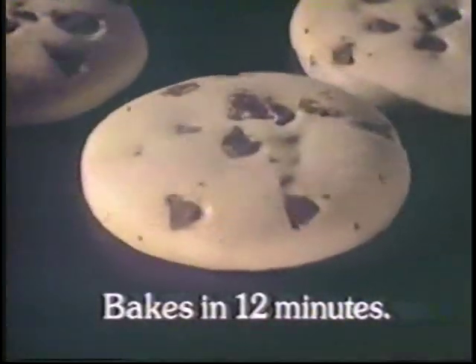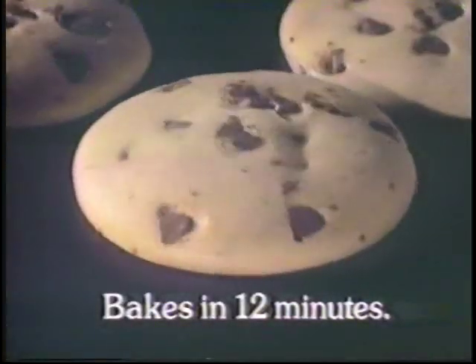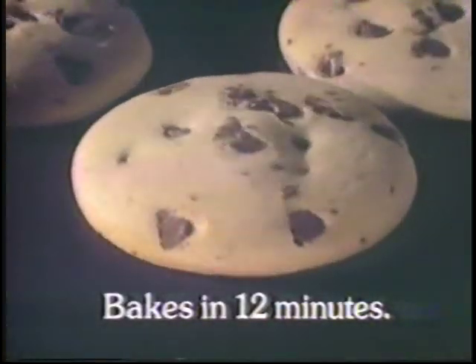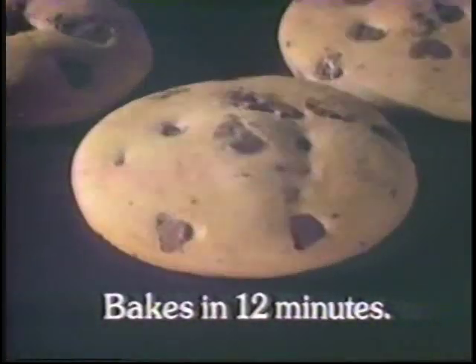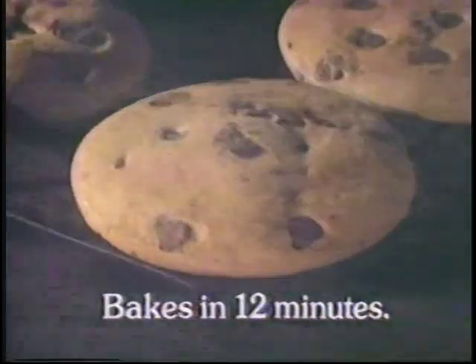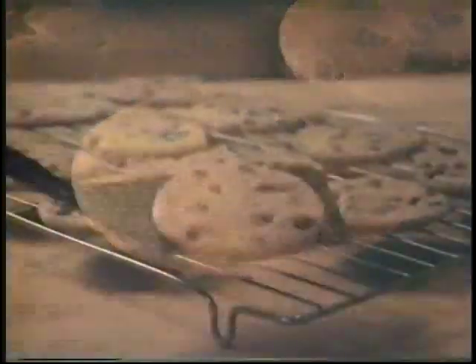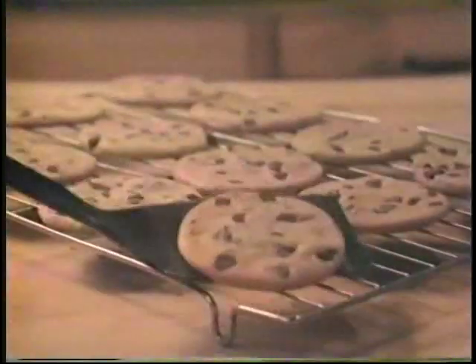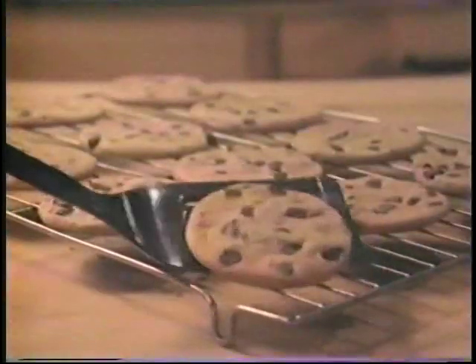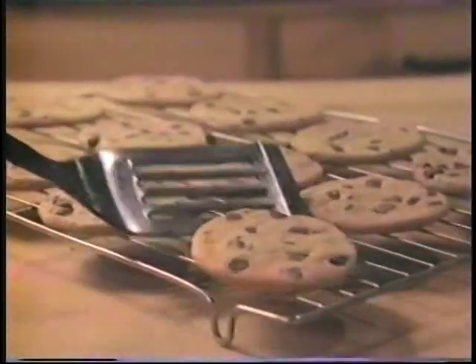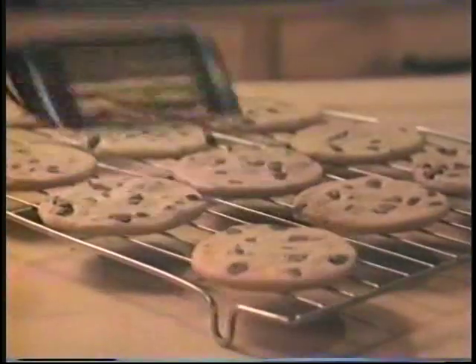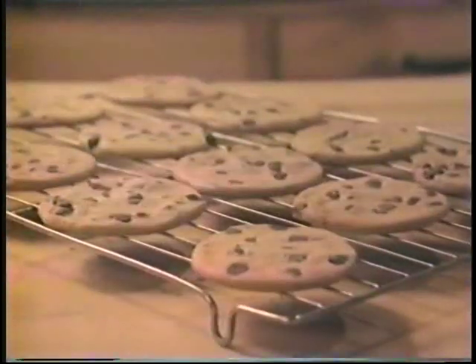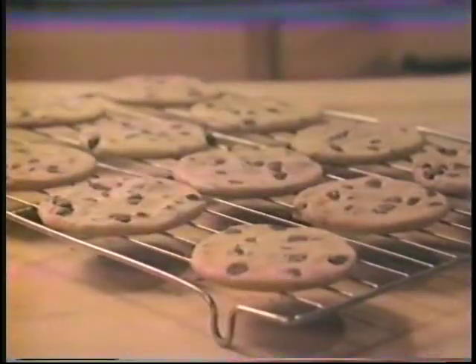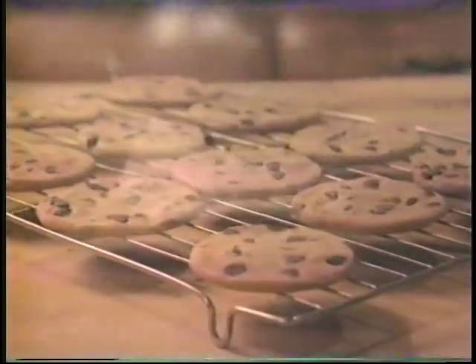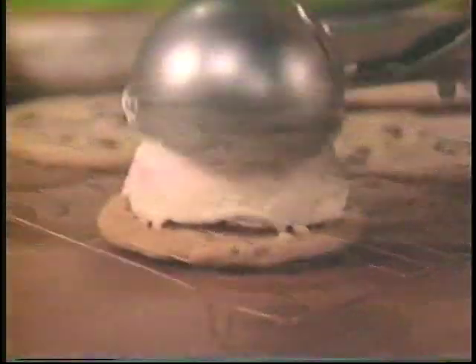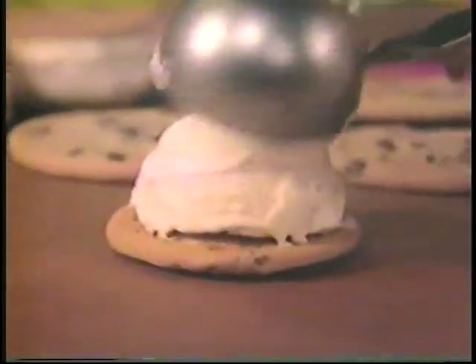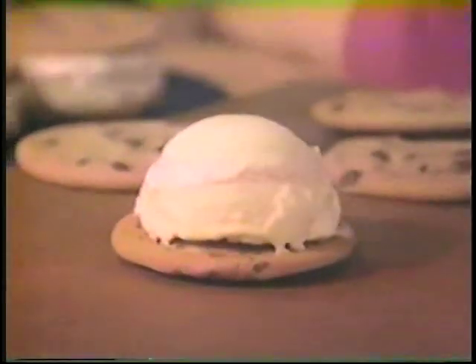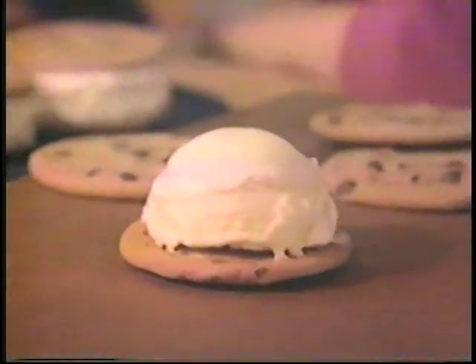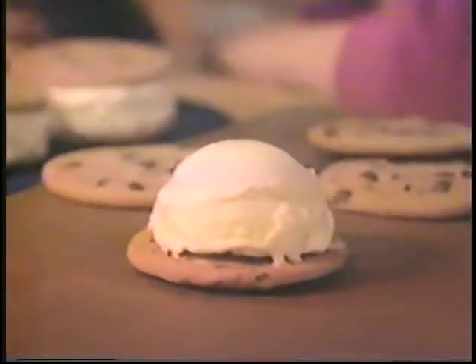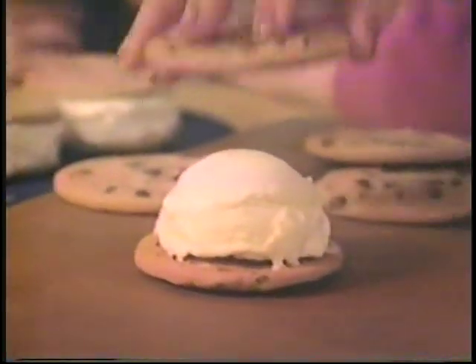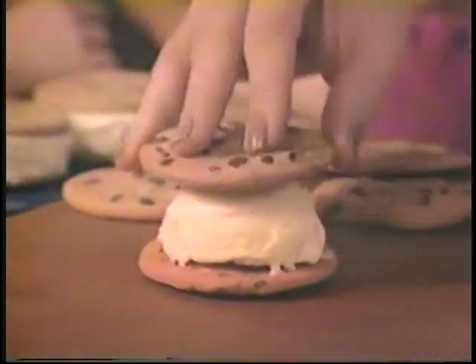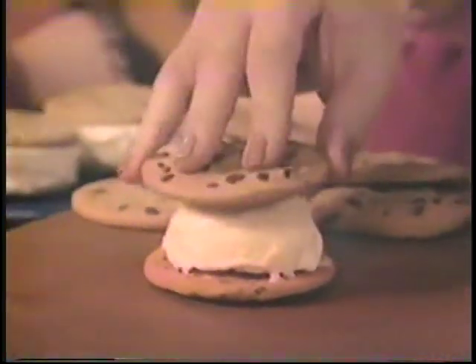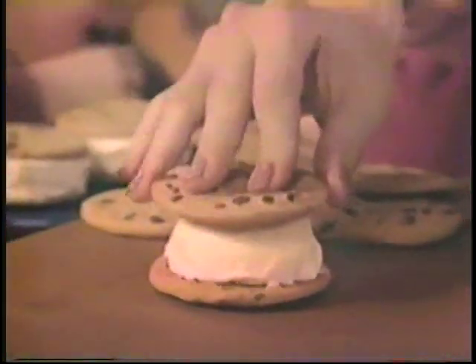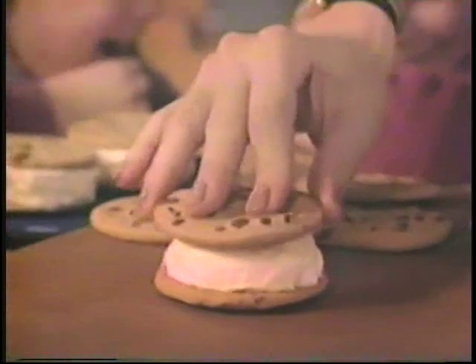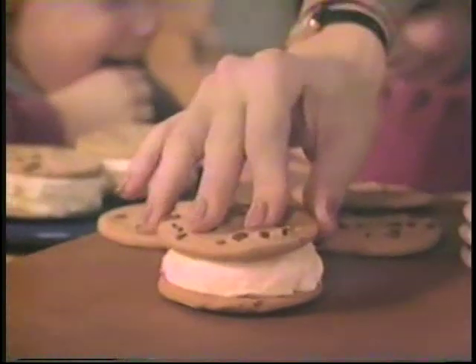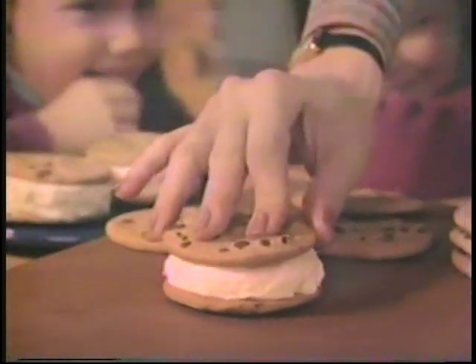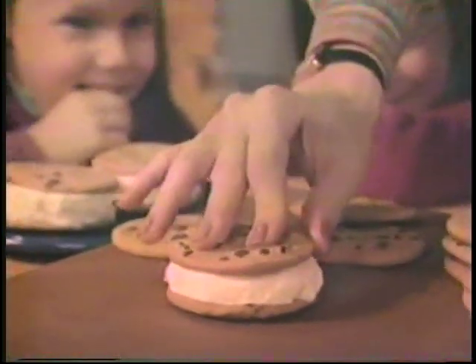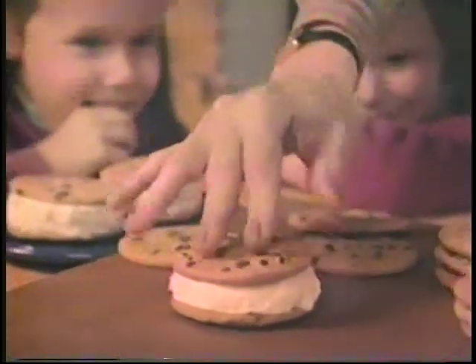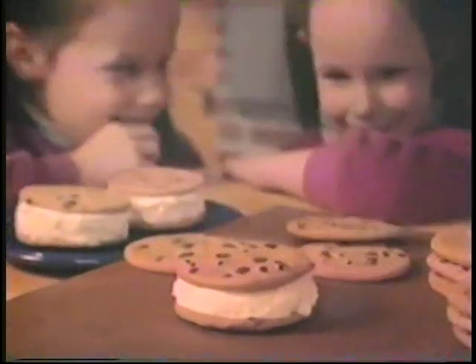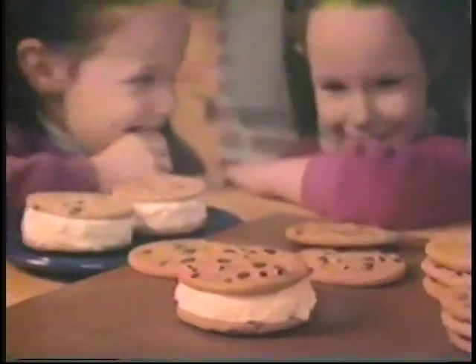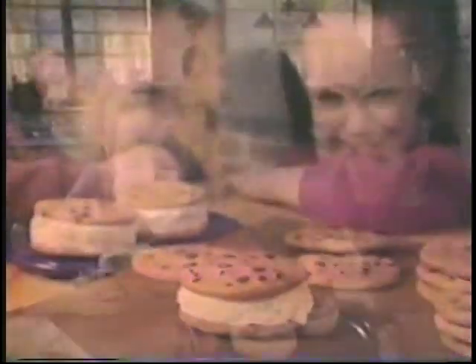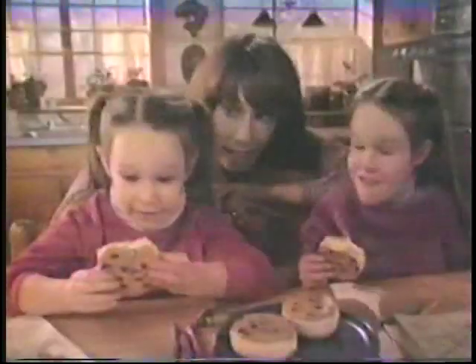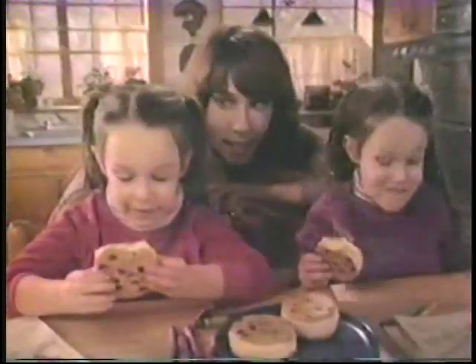First bake up the cookies, then let them cool. Put ice cream in between and you've got cookie ice creamarounds.